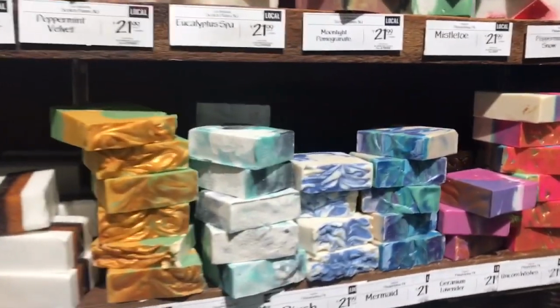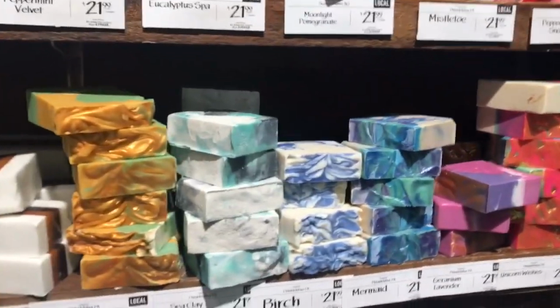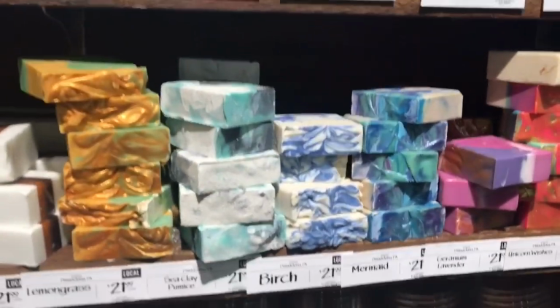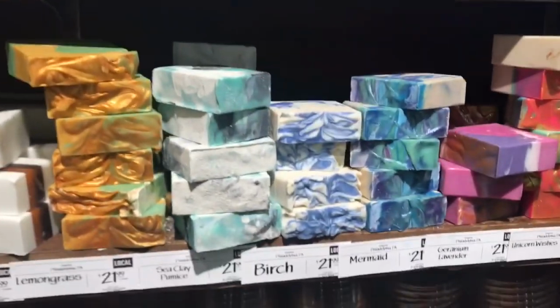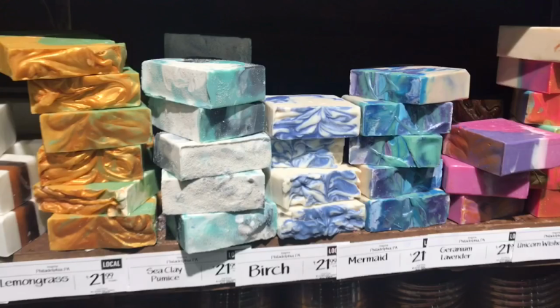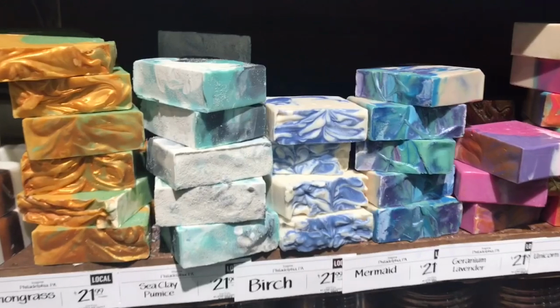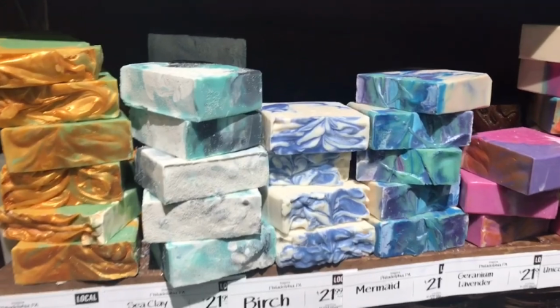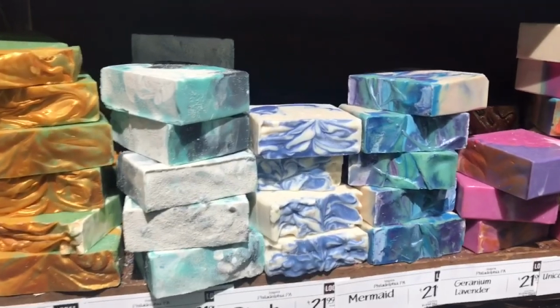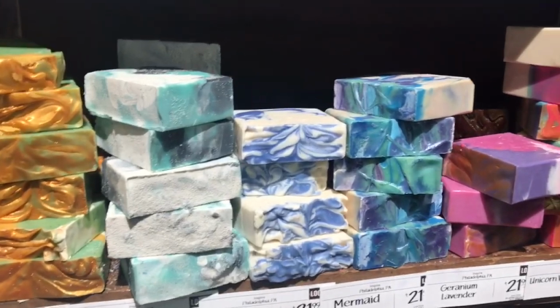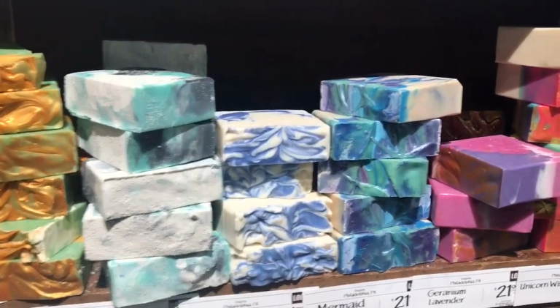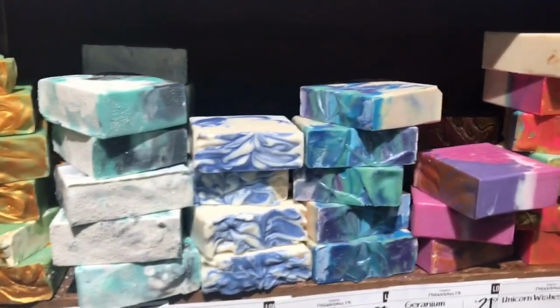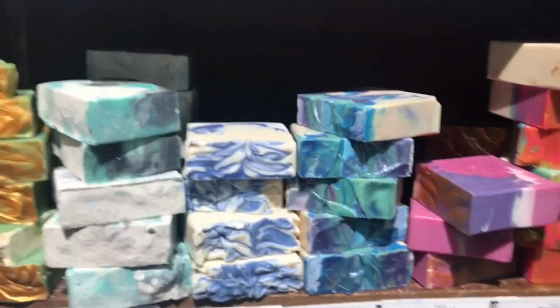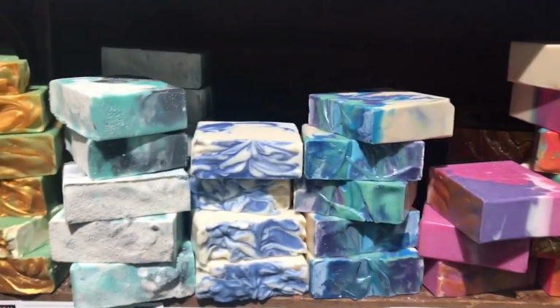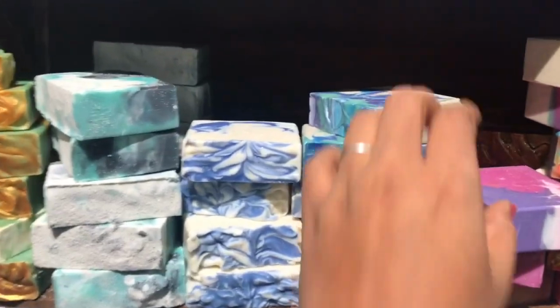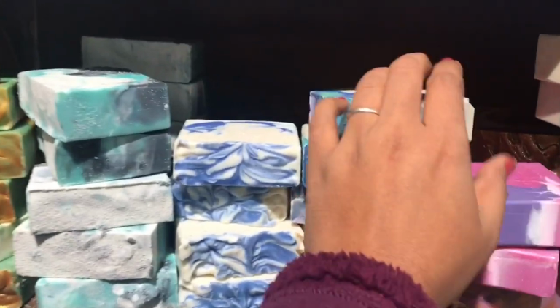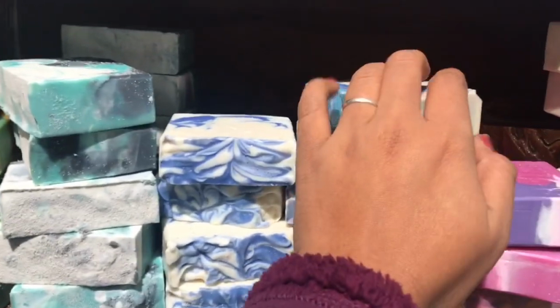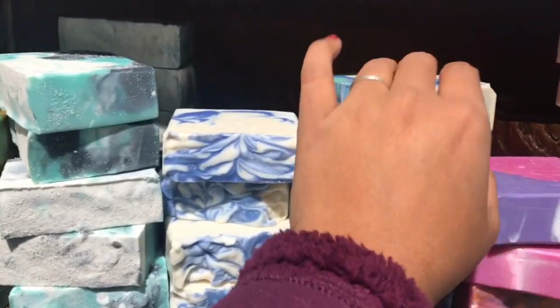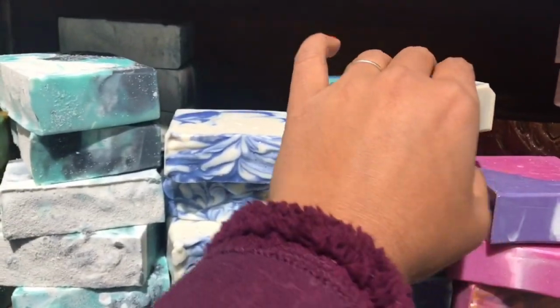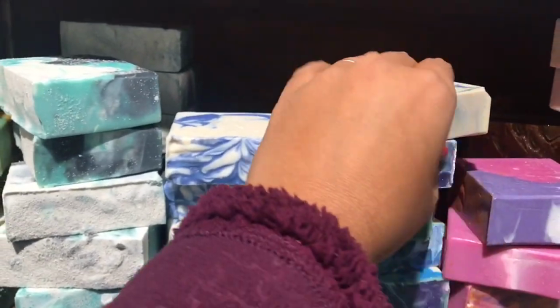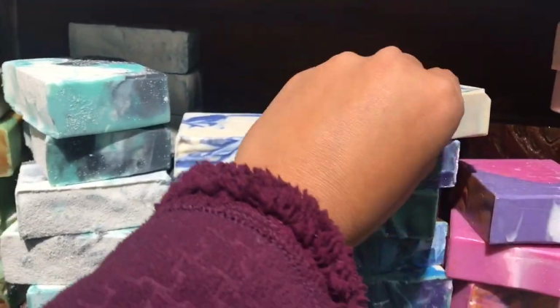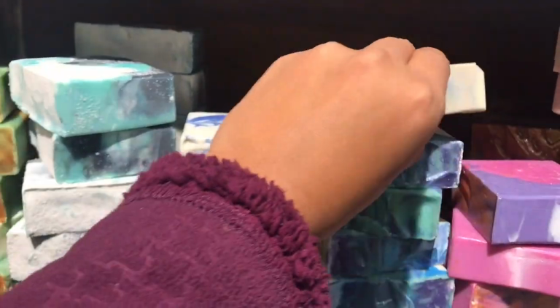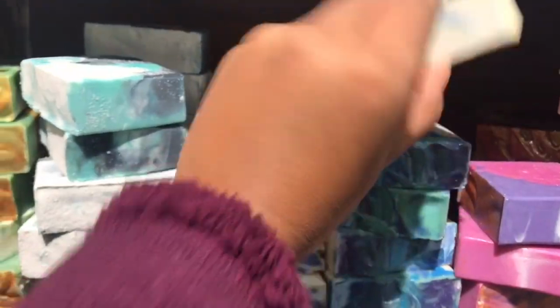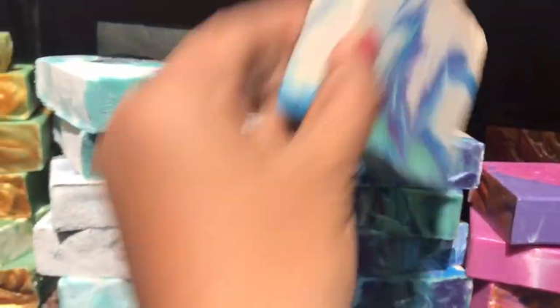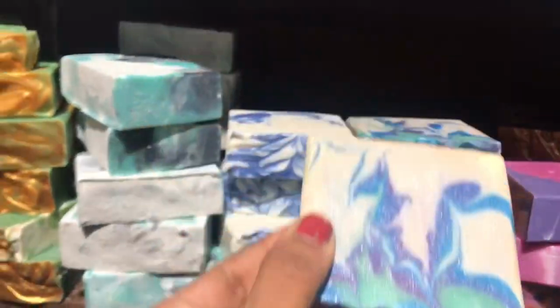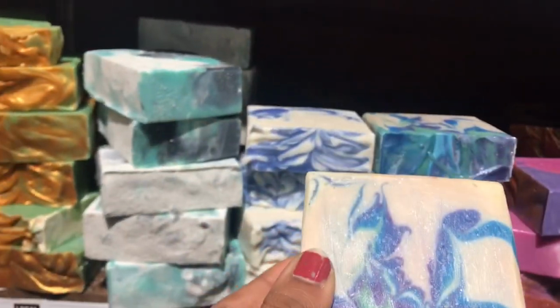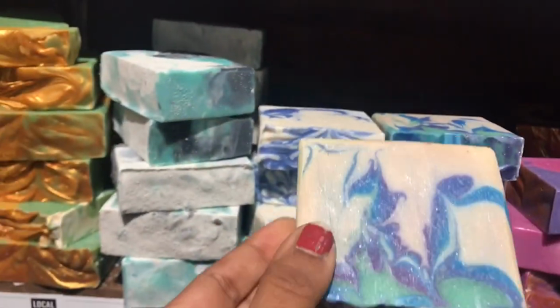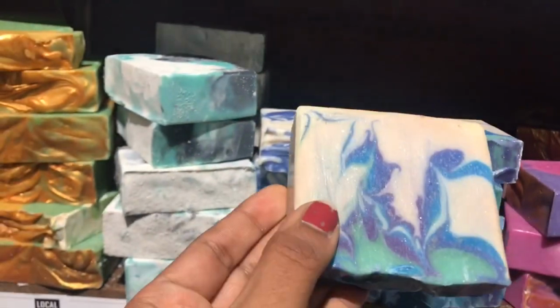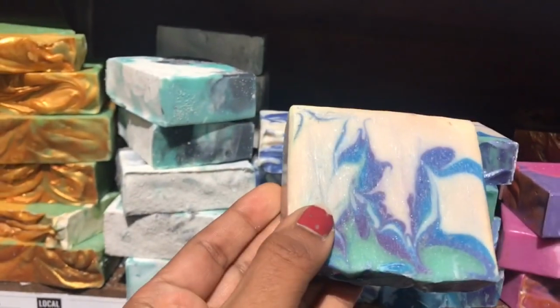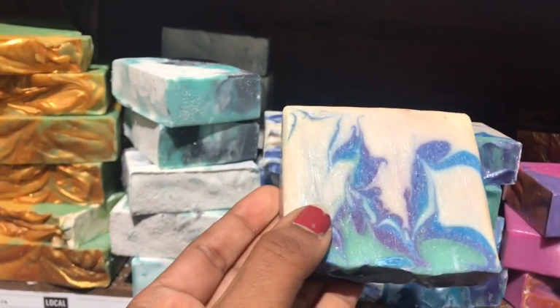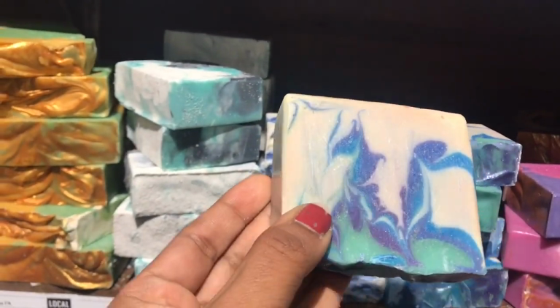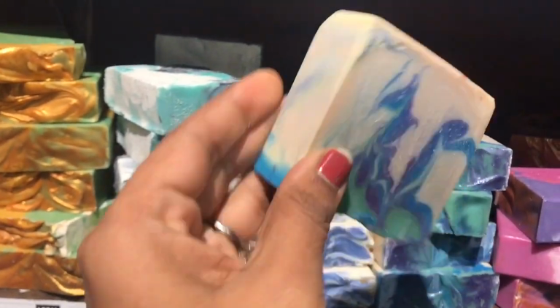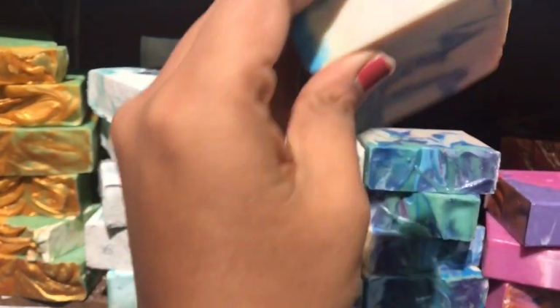Here is the orange juice. Here are all the vegetables.